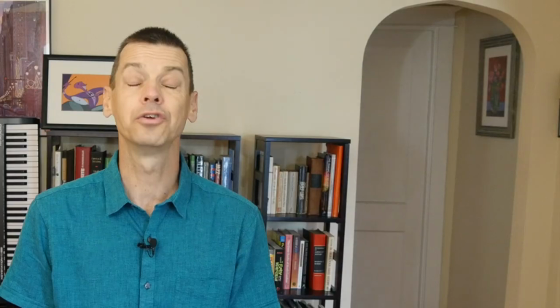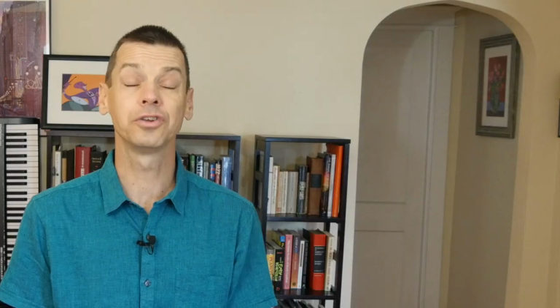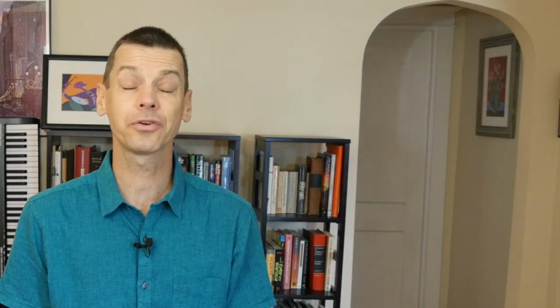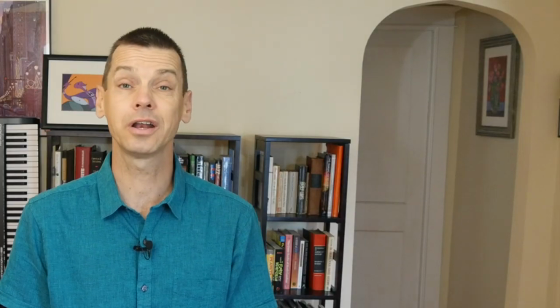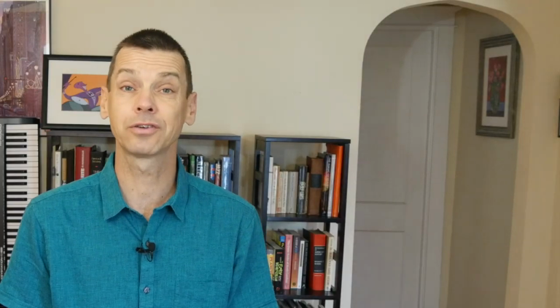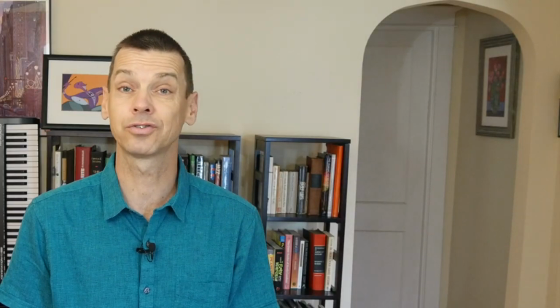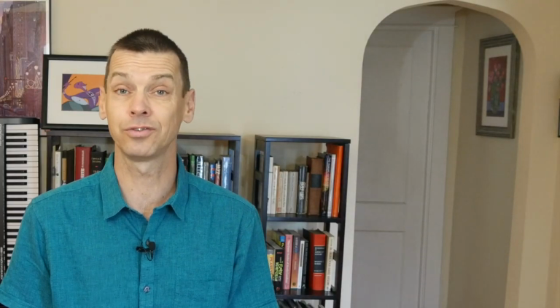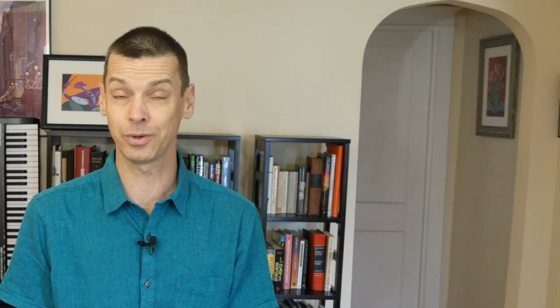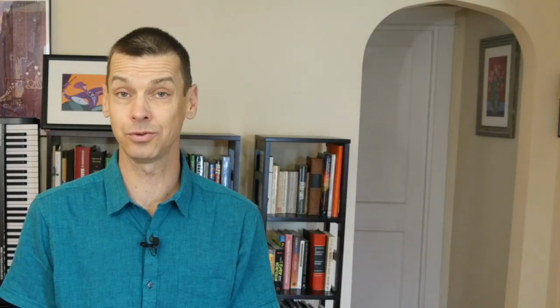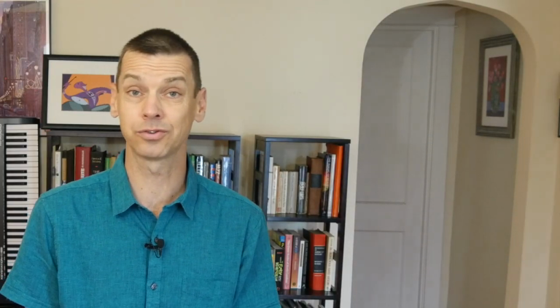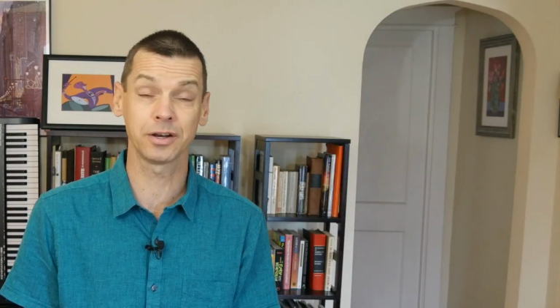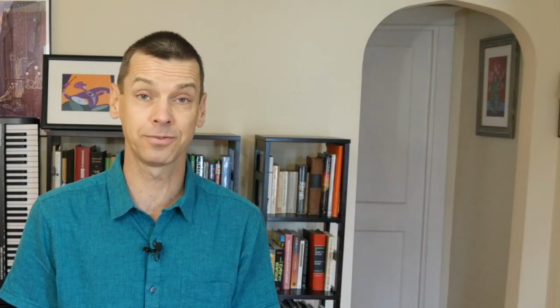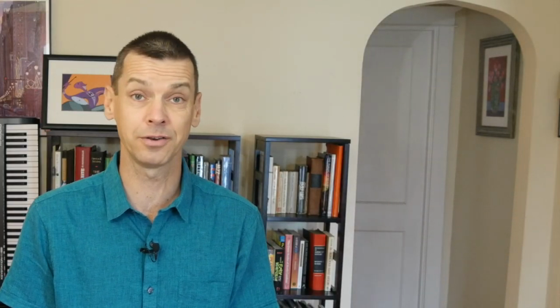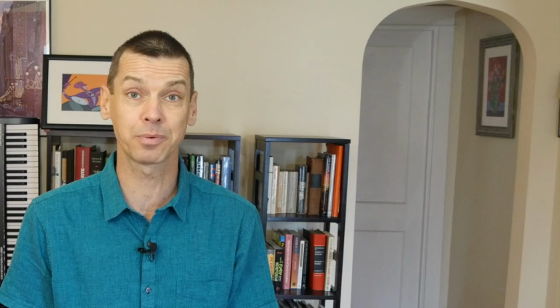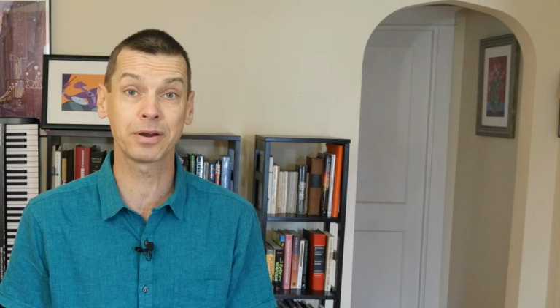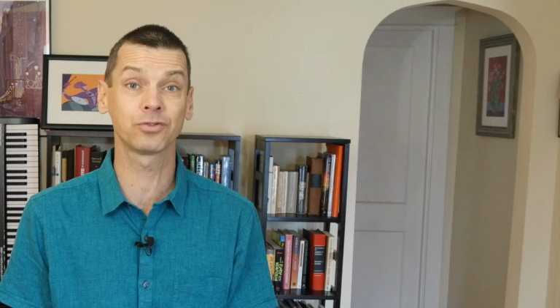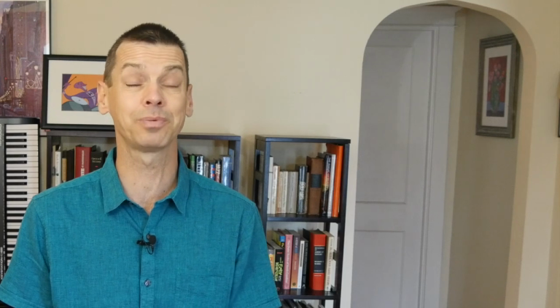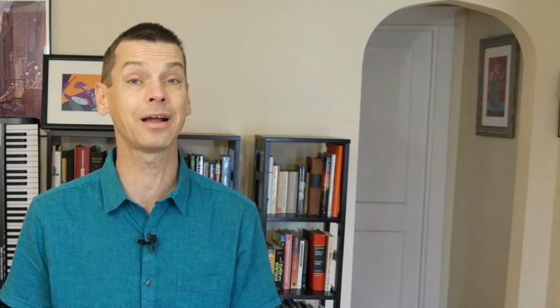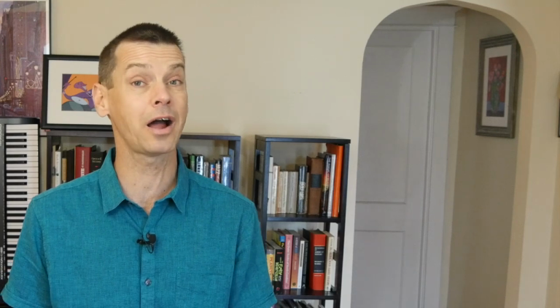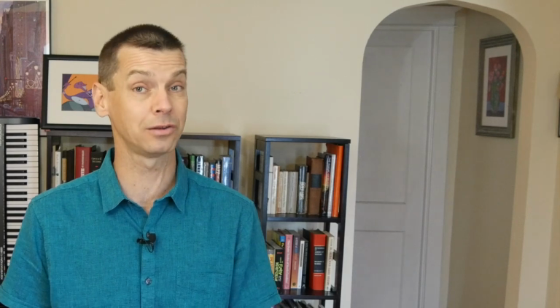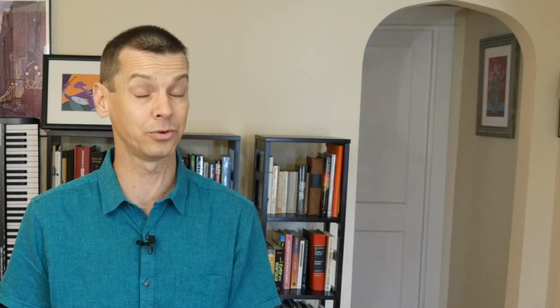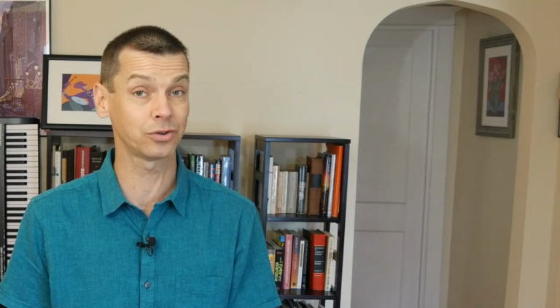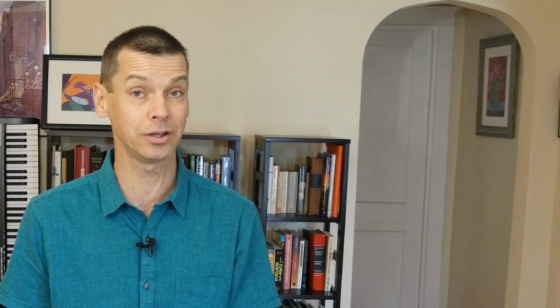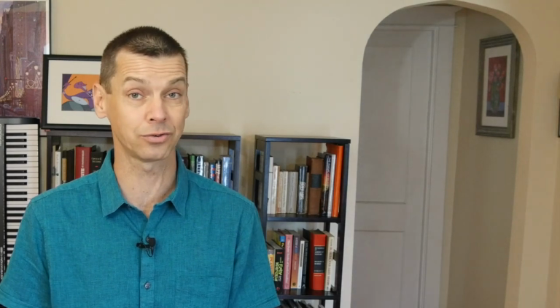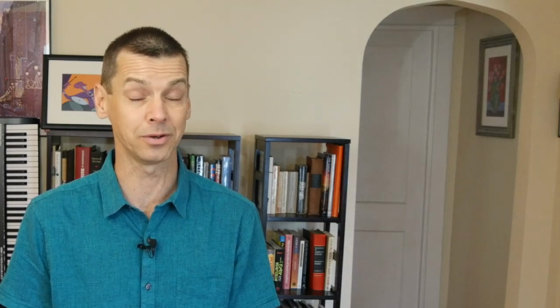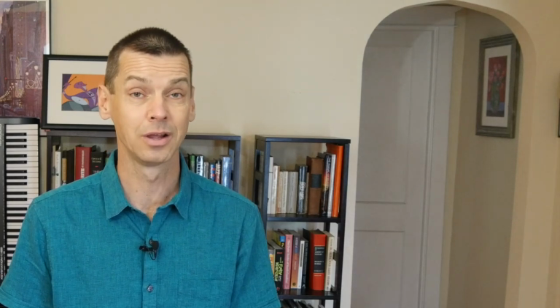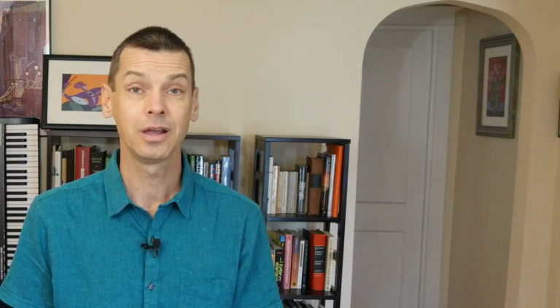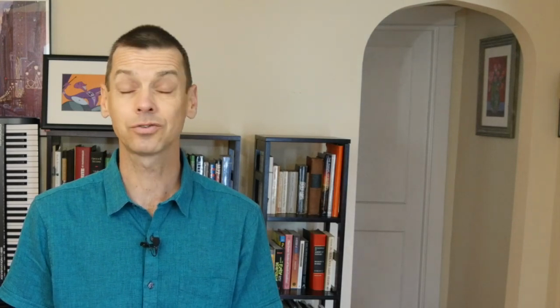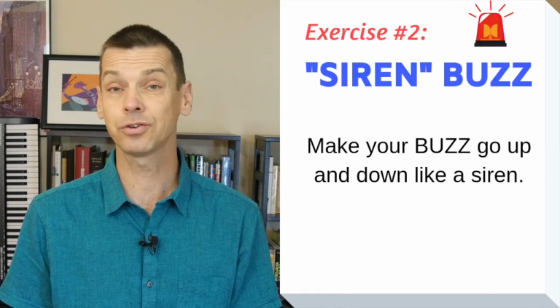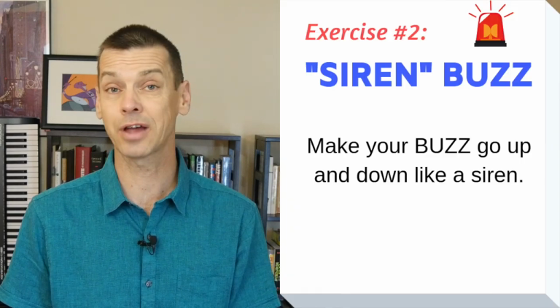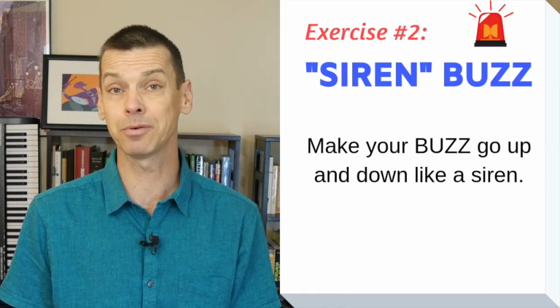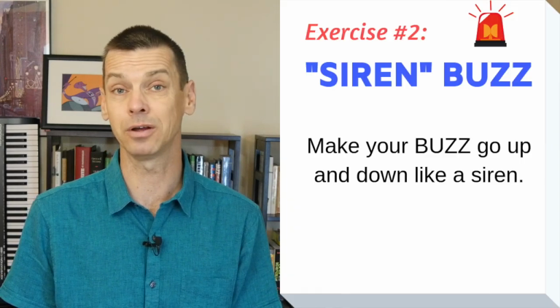There's another kind of exercise that we can do that's kind of fun, that prepares us for playing high and low notes on the instrument. It's called a siren buzz.